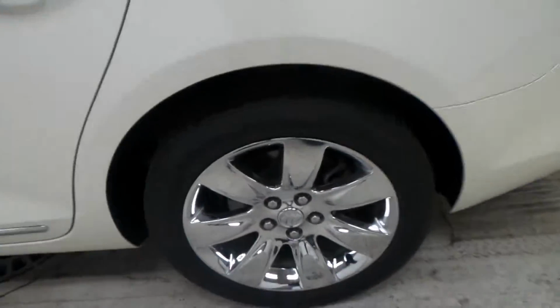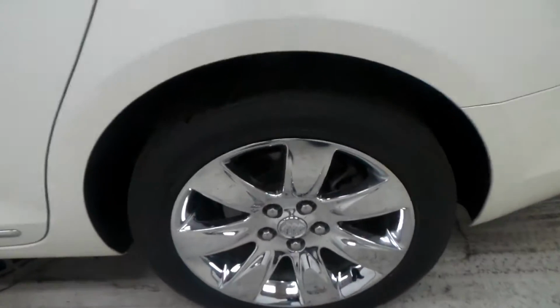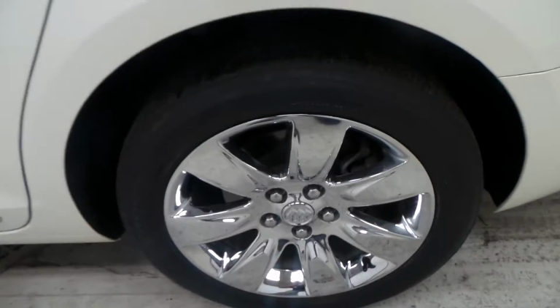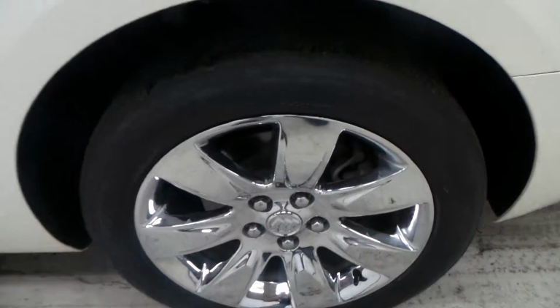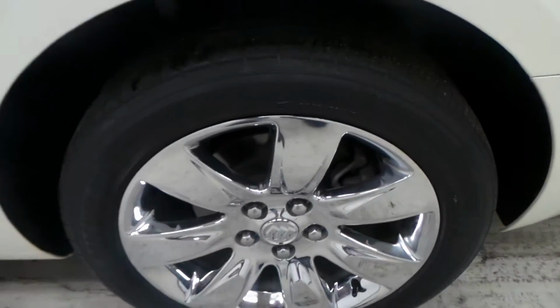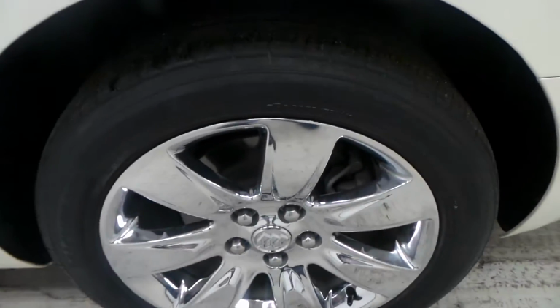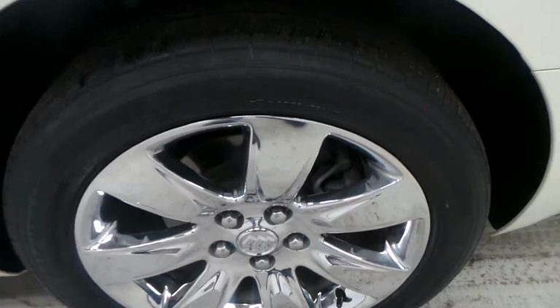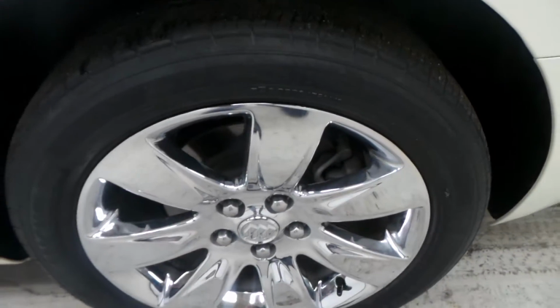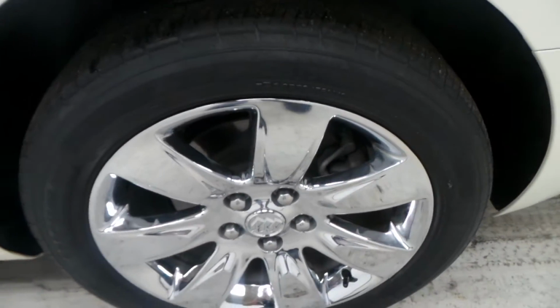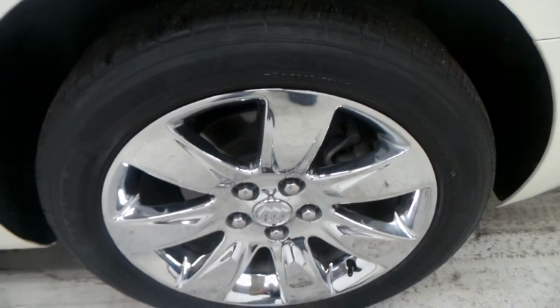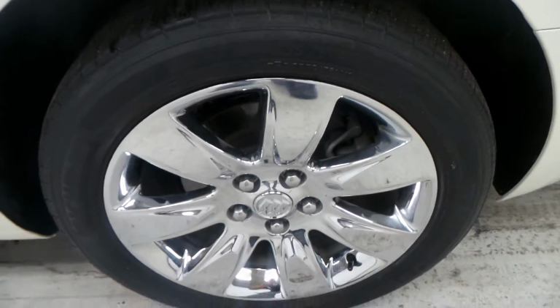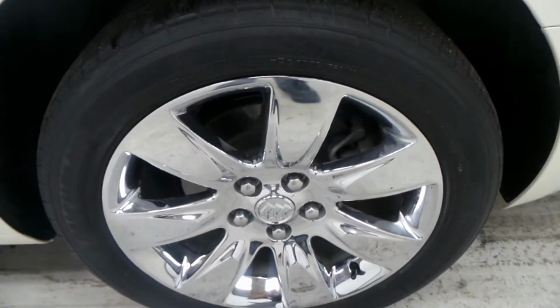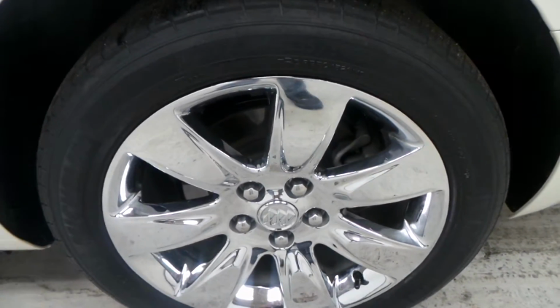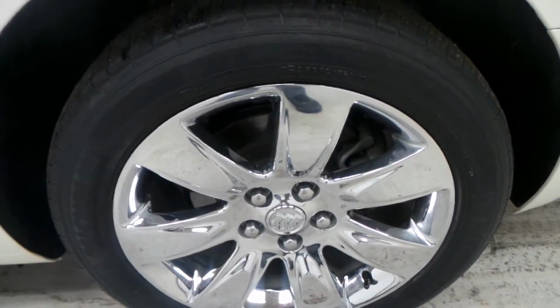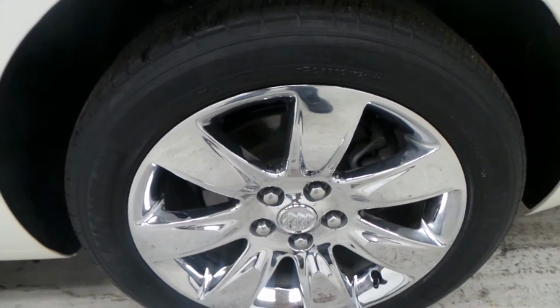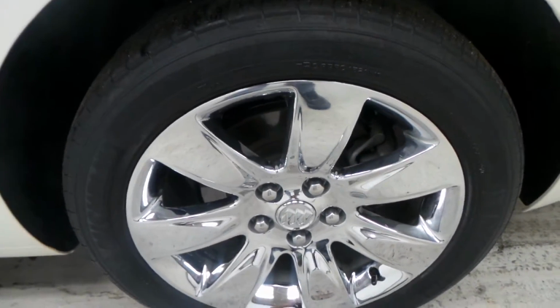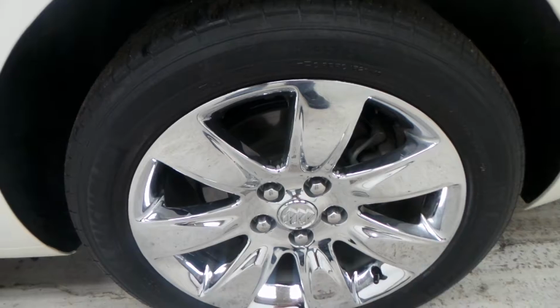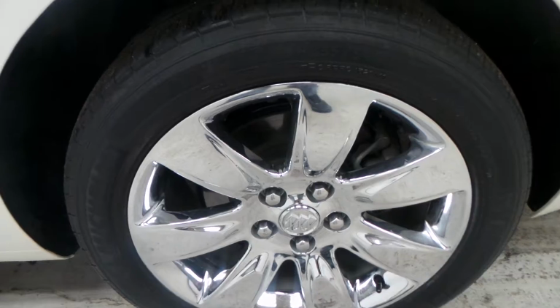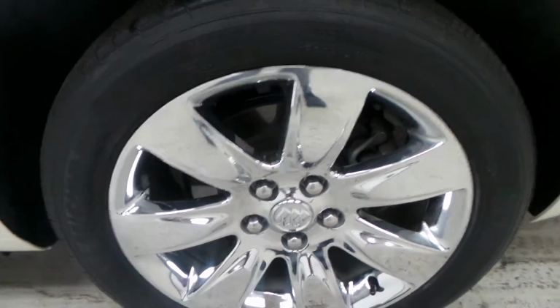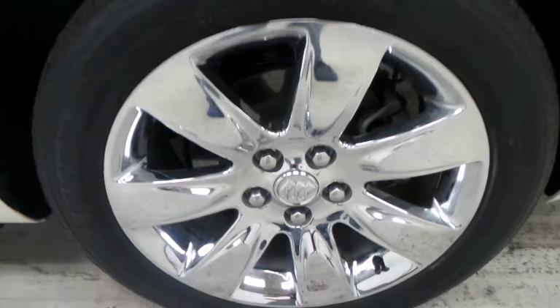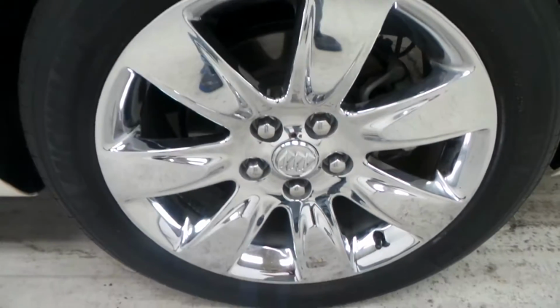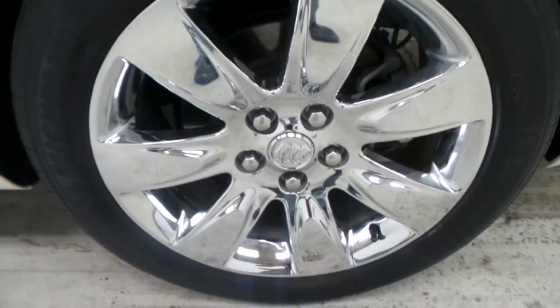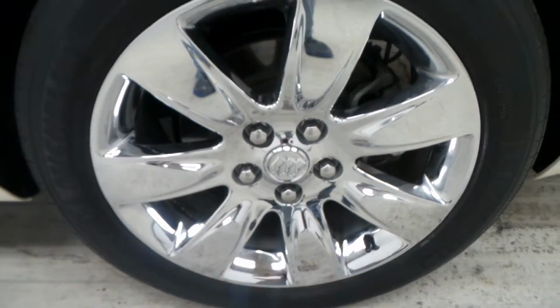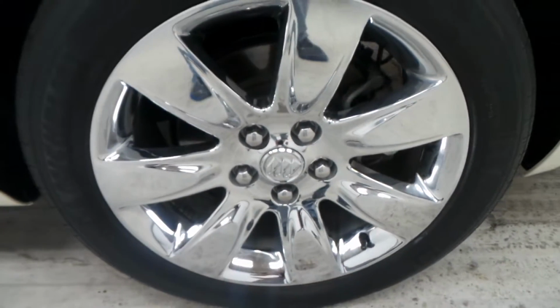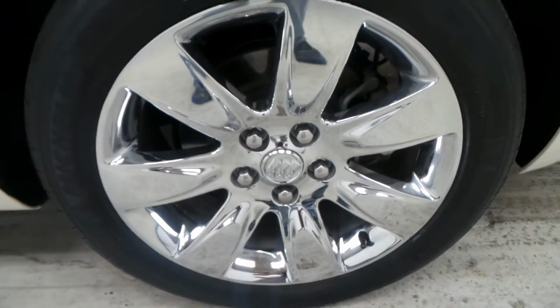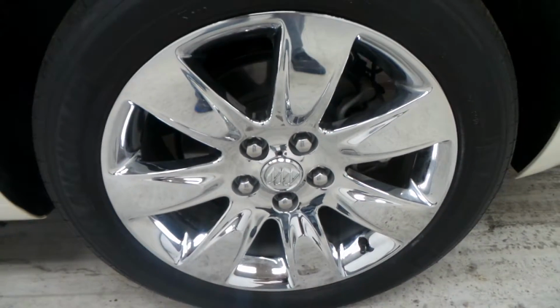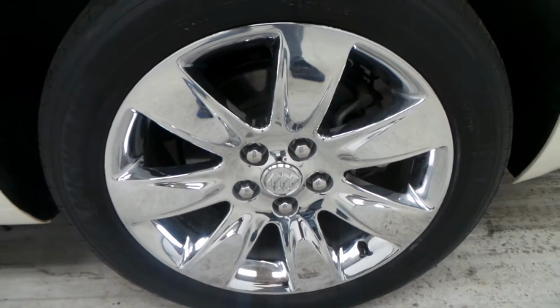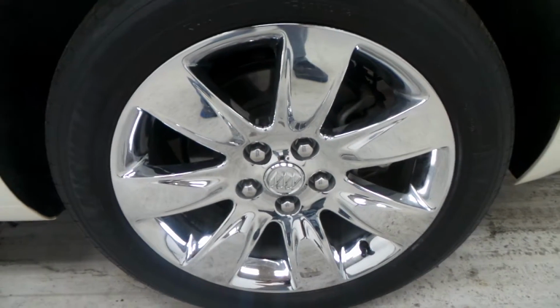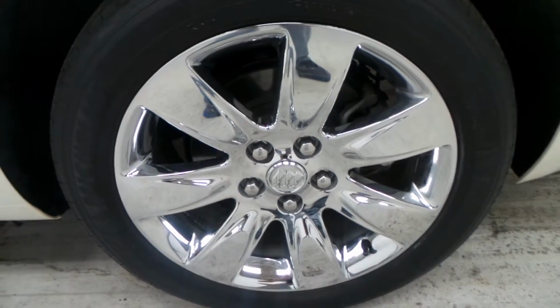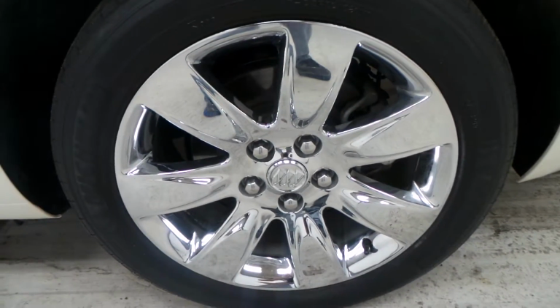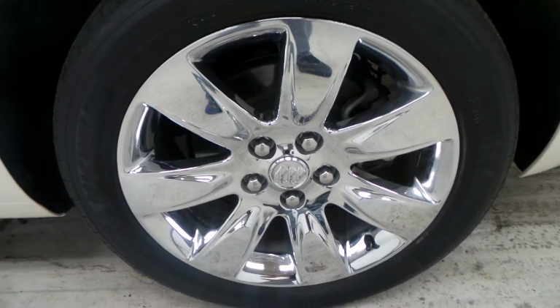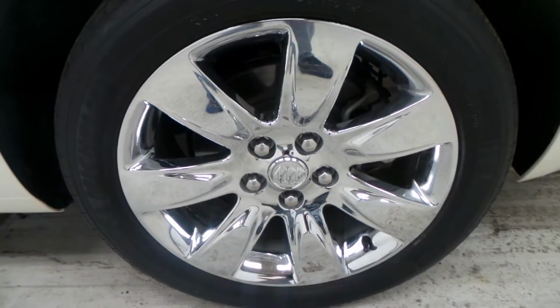Here's the tire — good tread on there — and an 18-inch chrome rim.